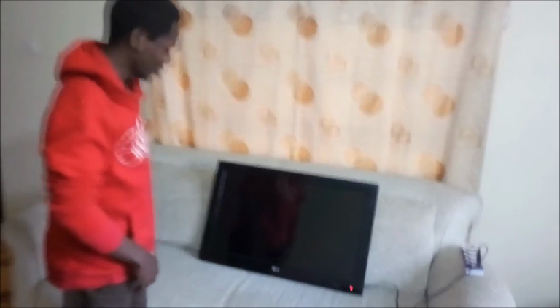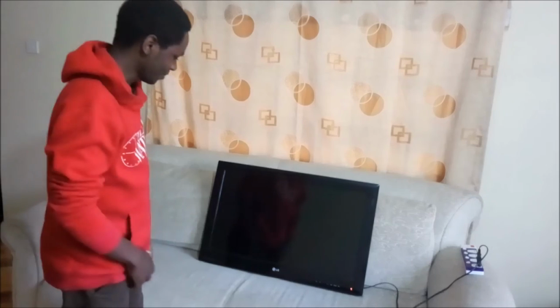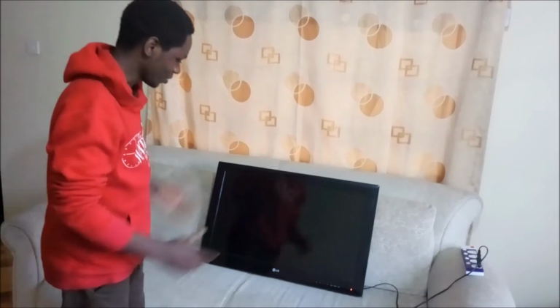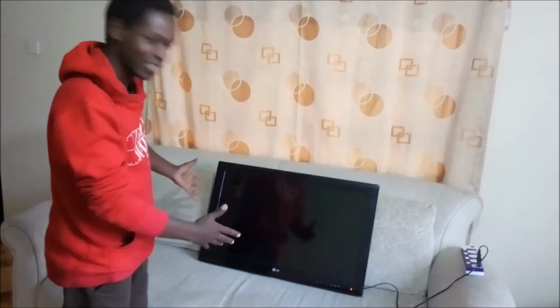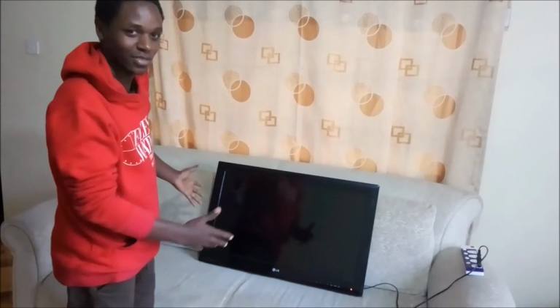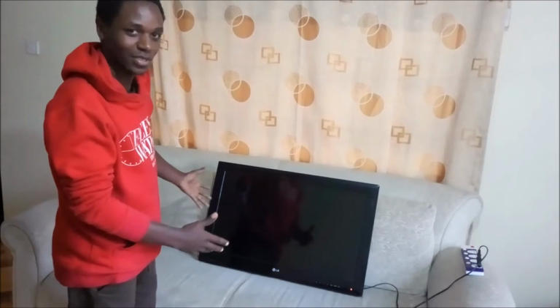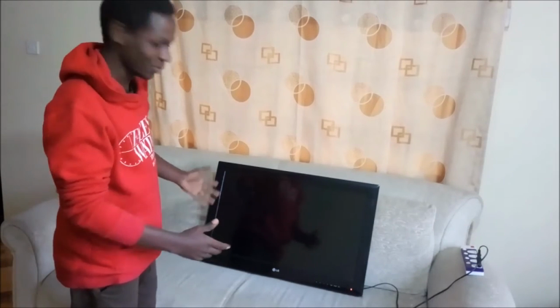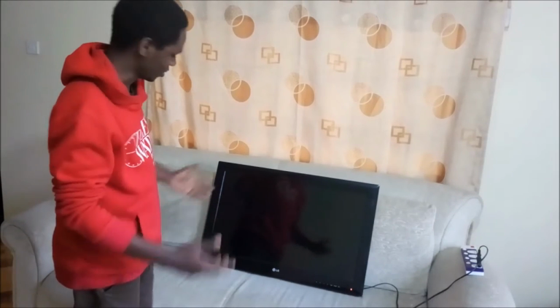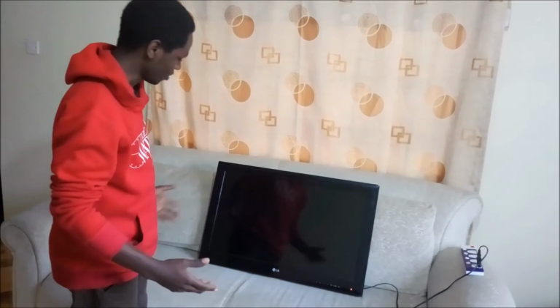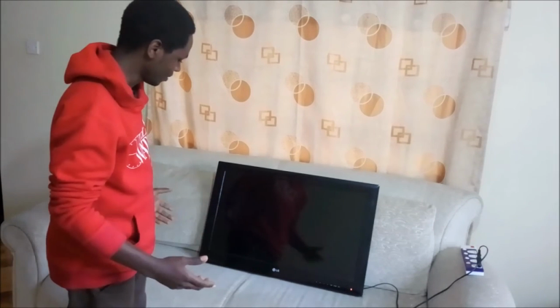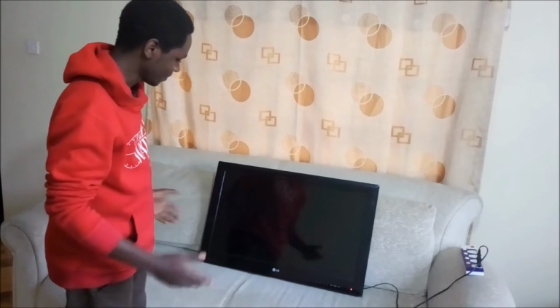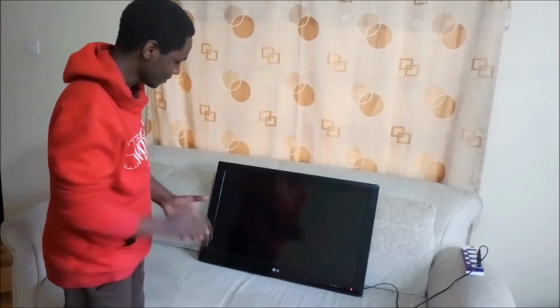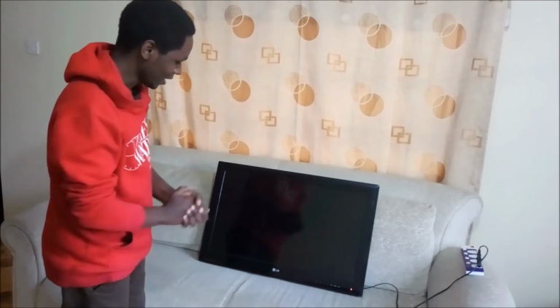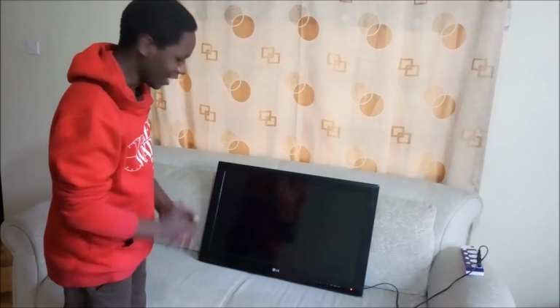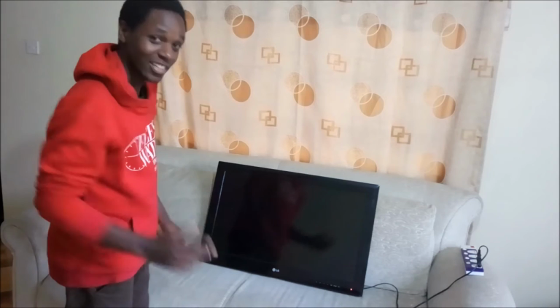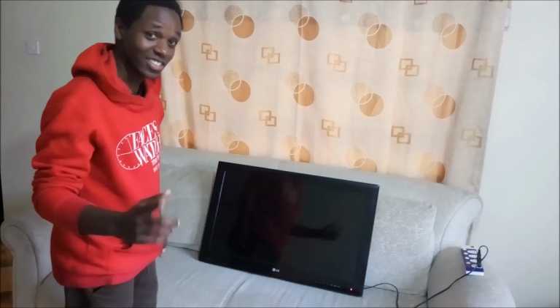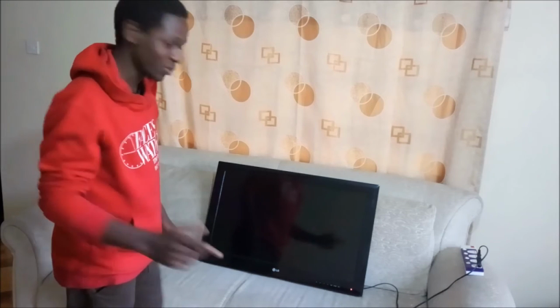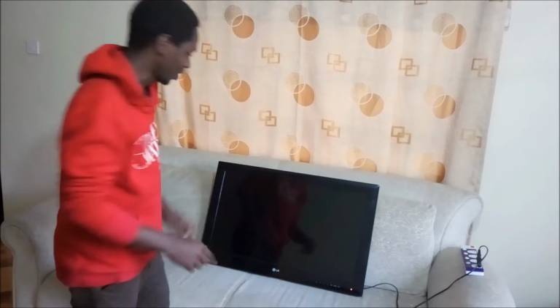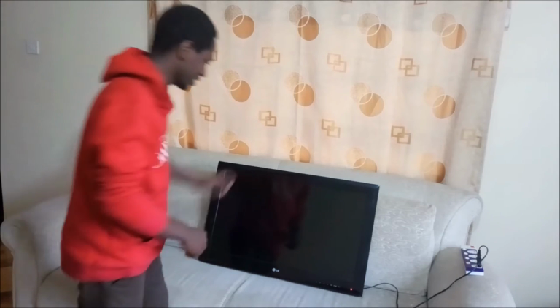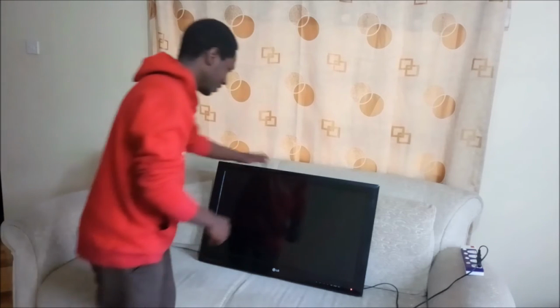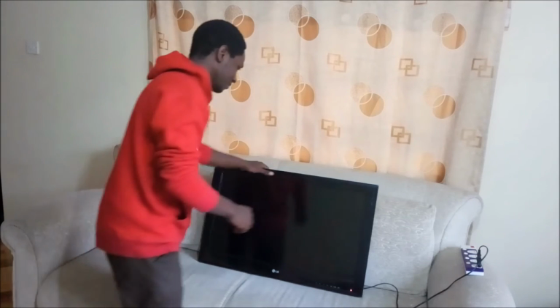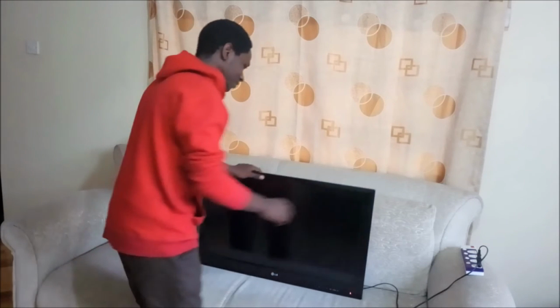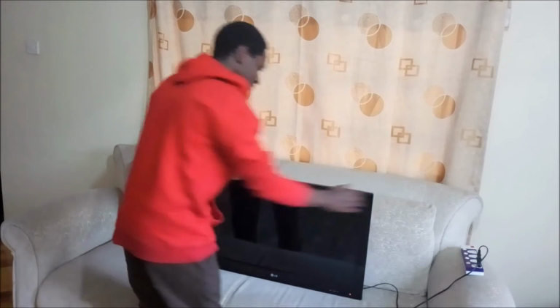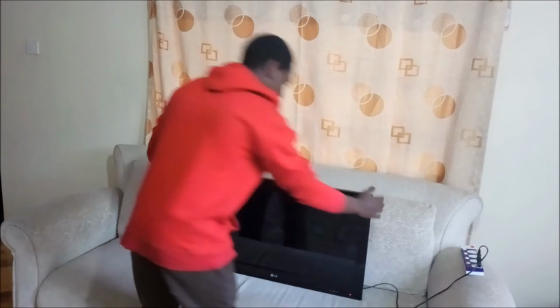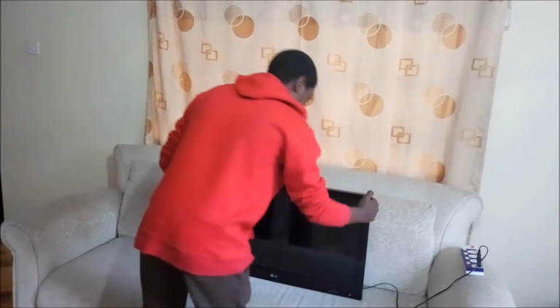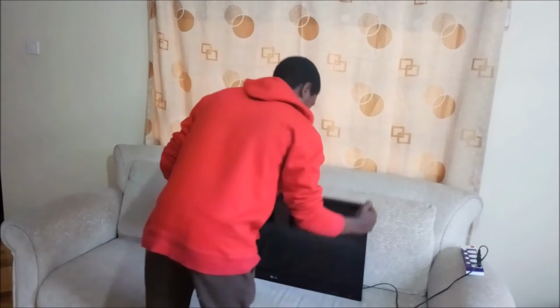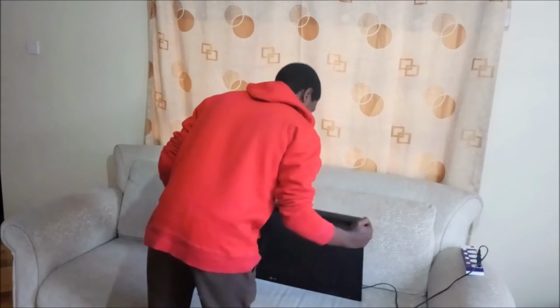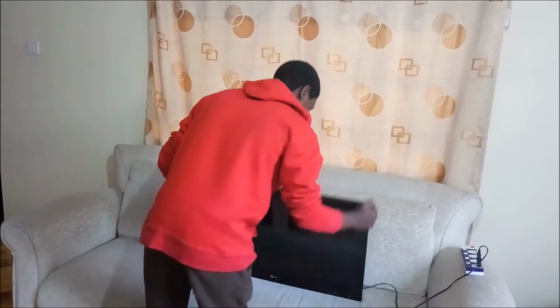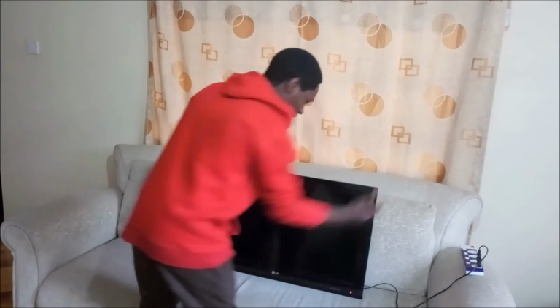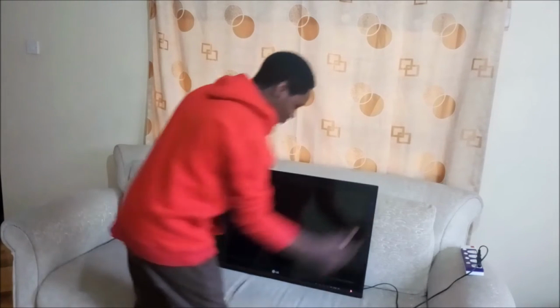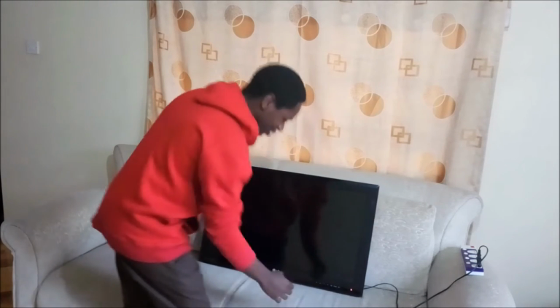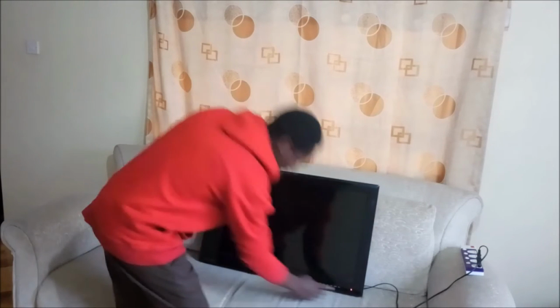Okay, so this is the TV. Yeah, let us see how it works. This is the TV — I'm going to put it on.